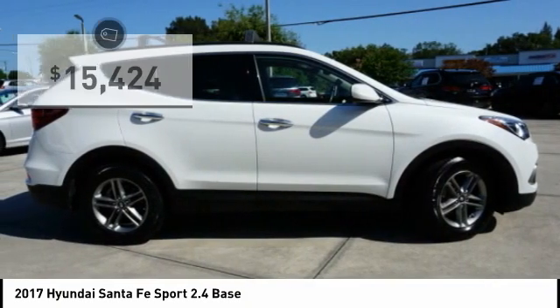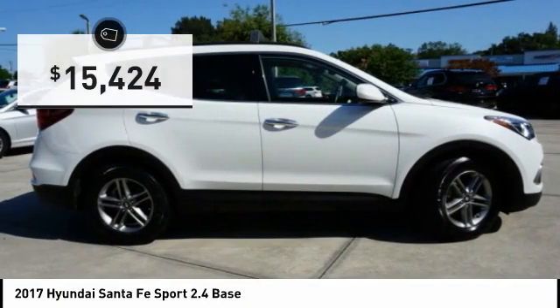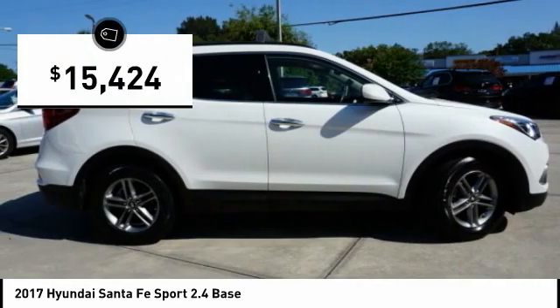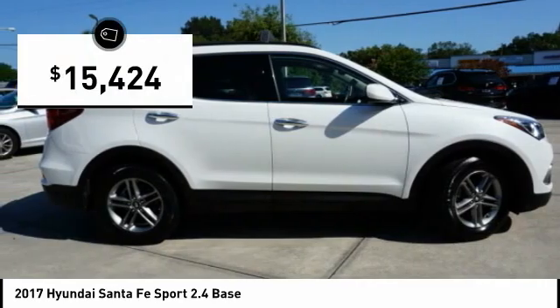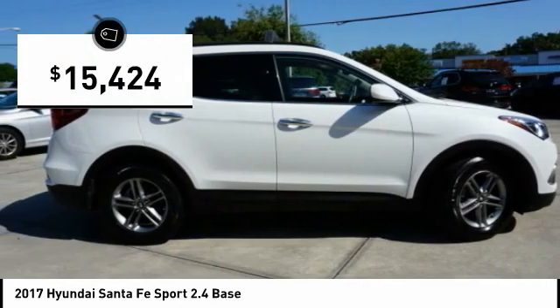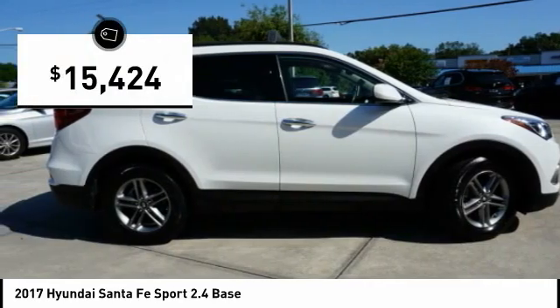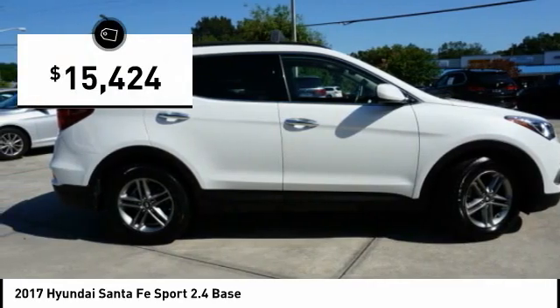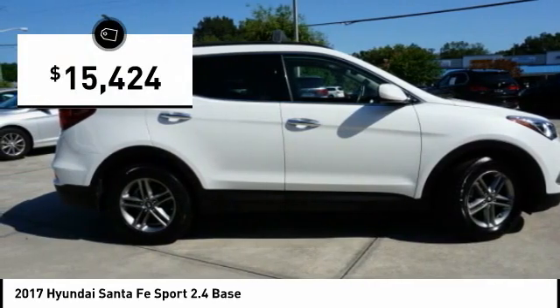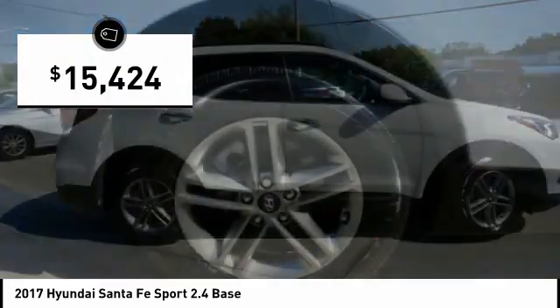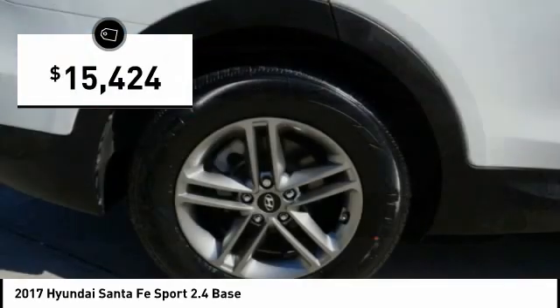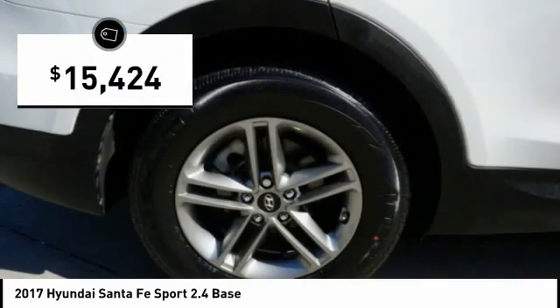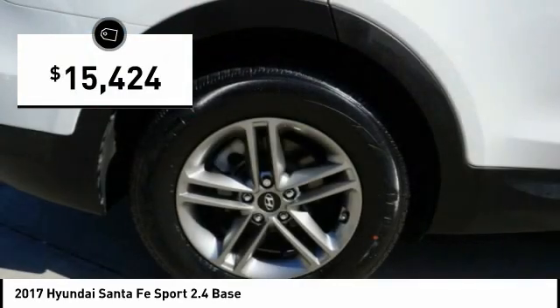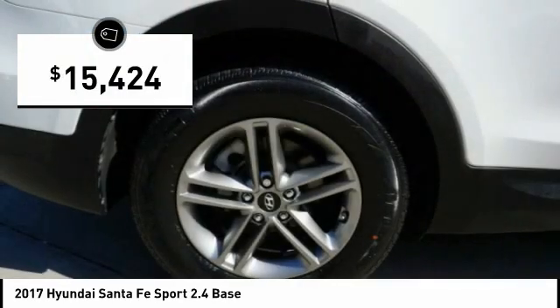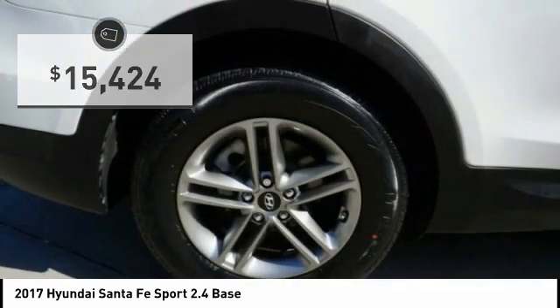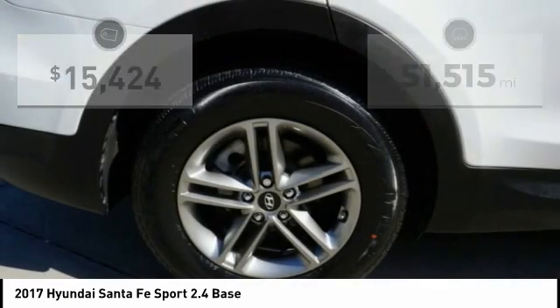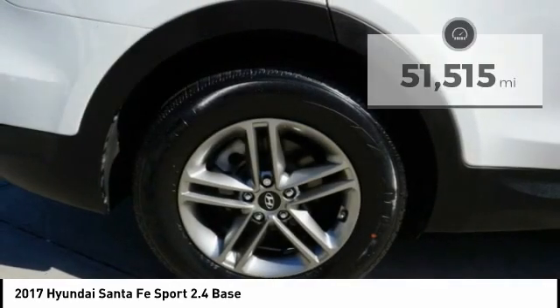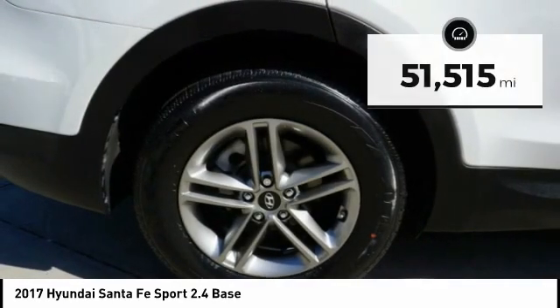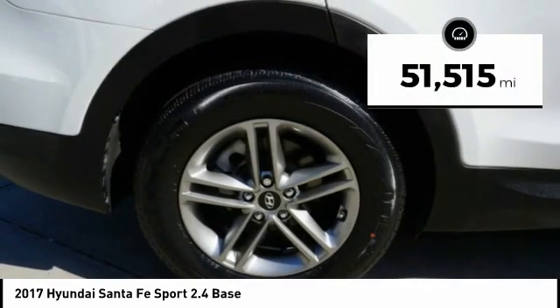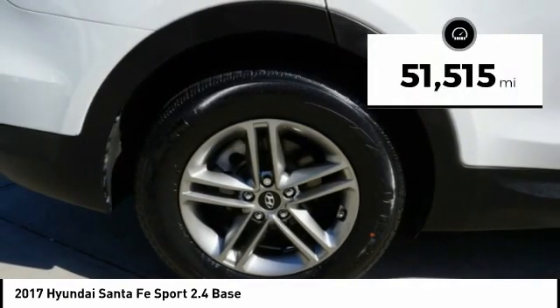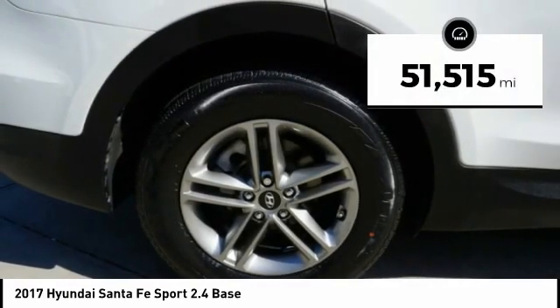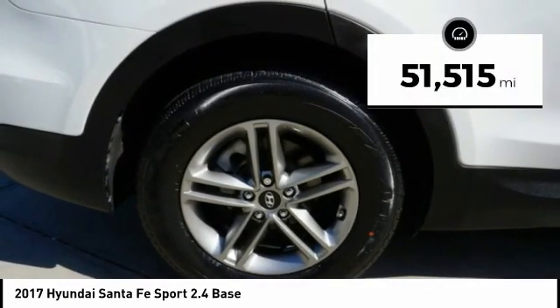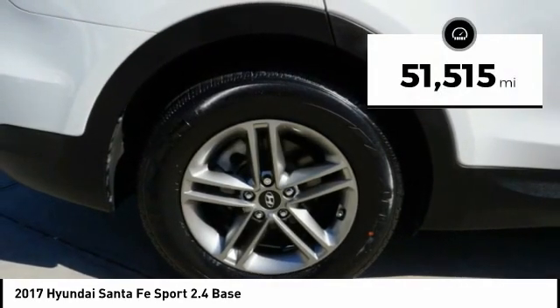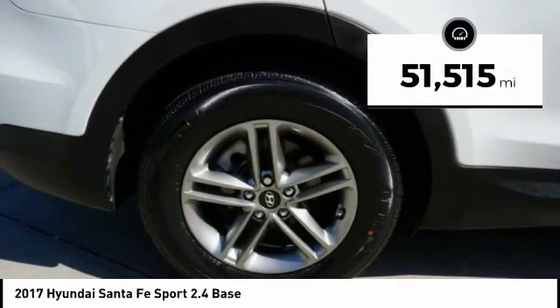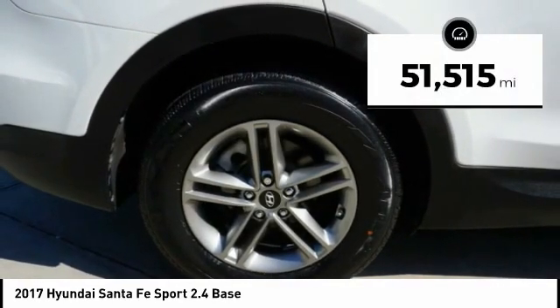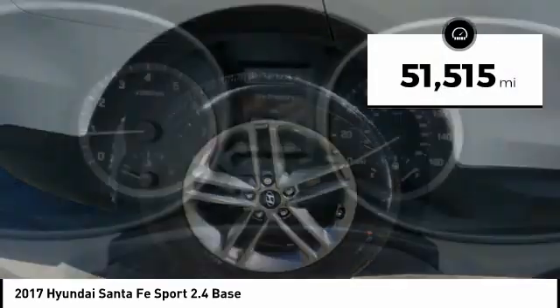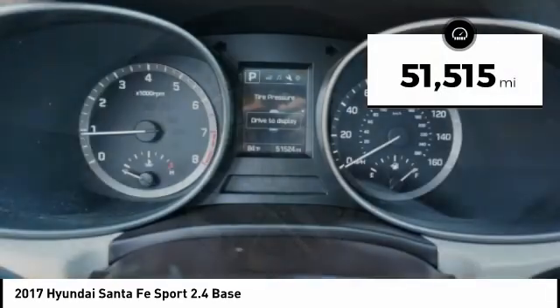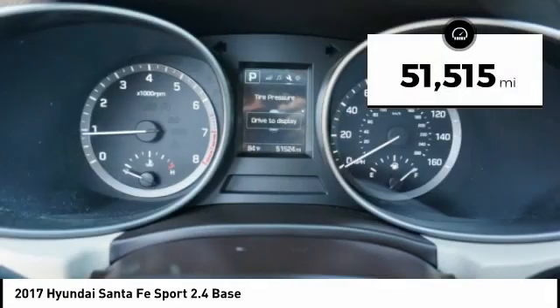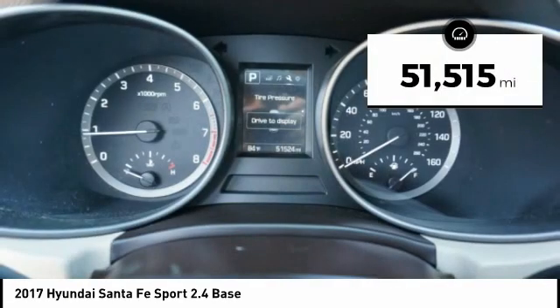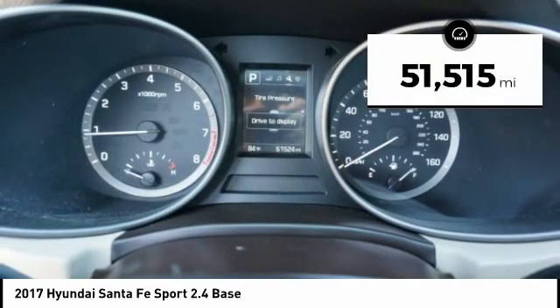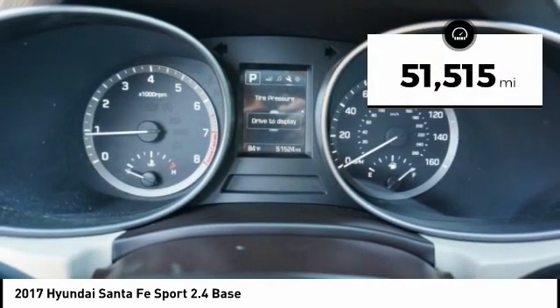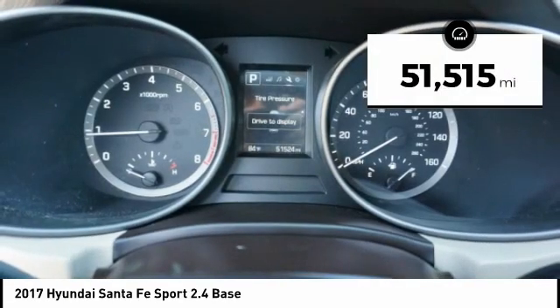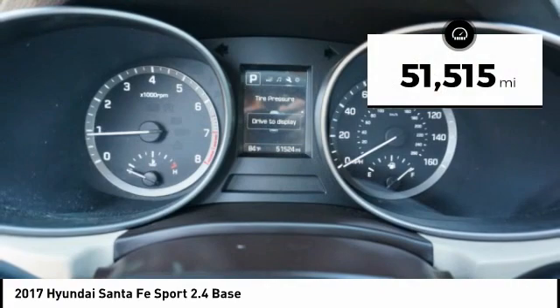And it is priced below $20,000. This vehicle has less than 55,000 miles.